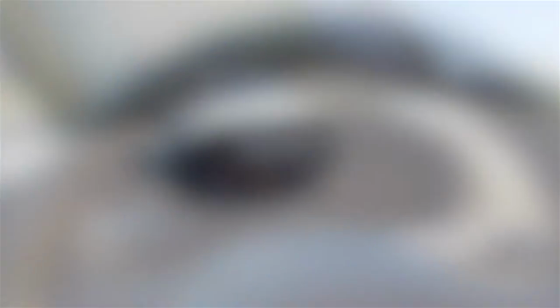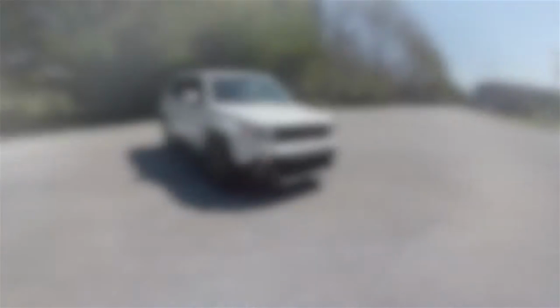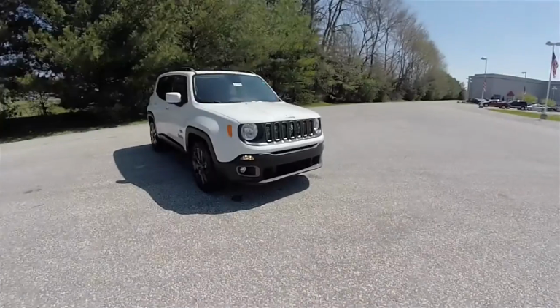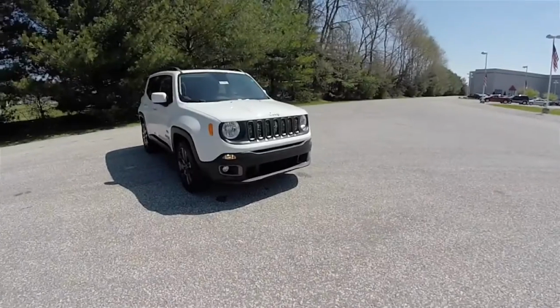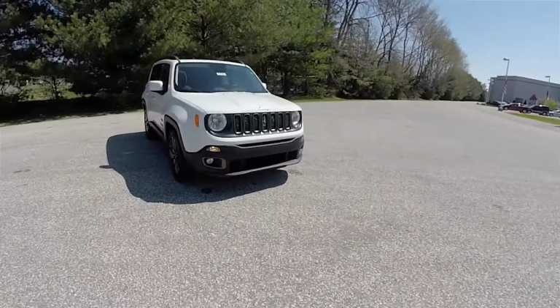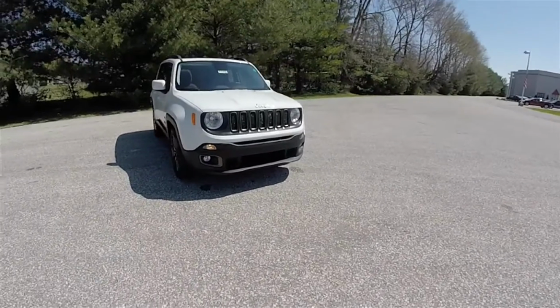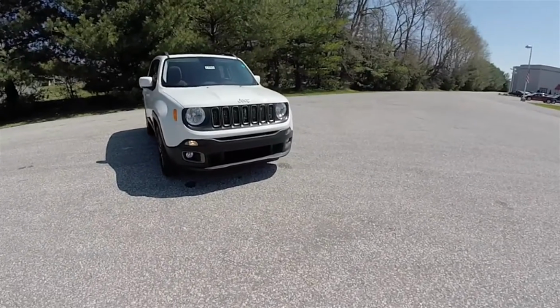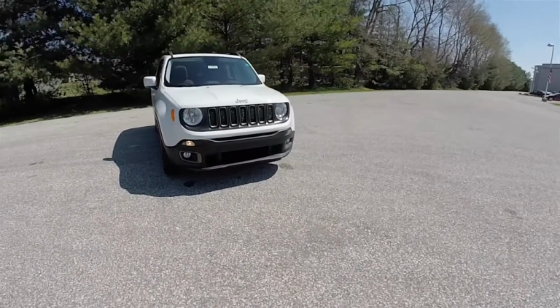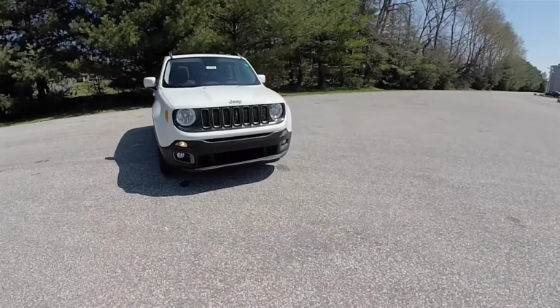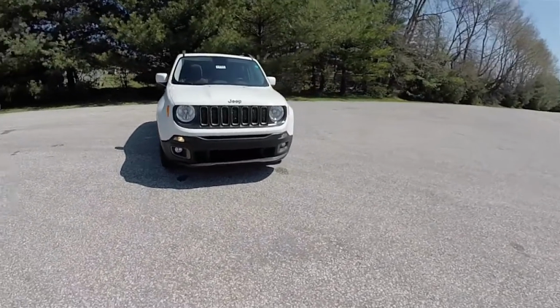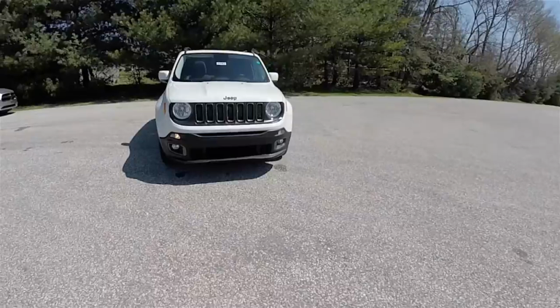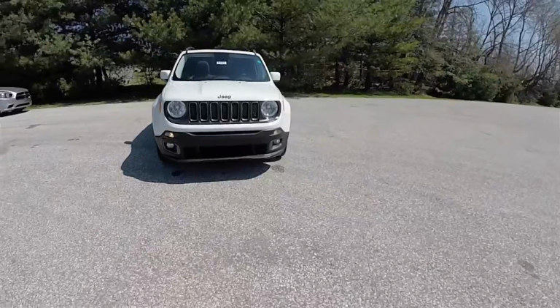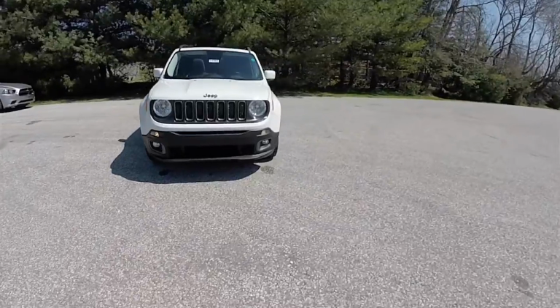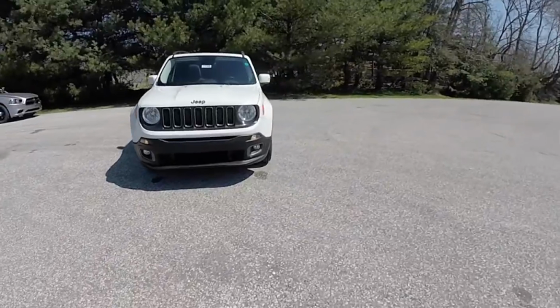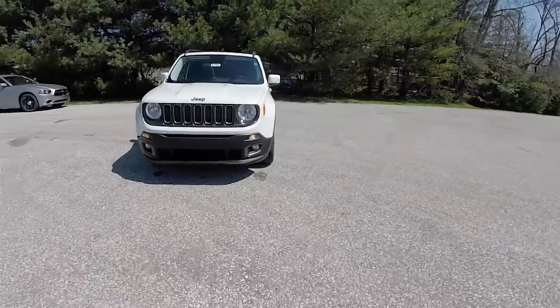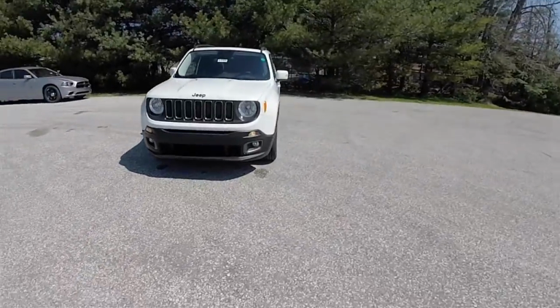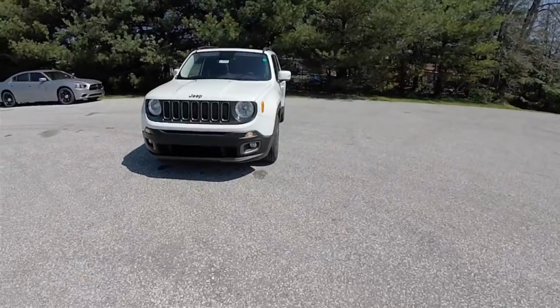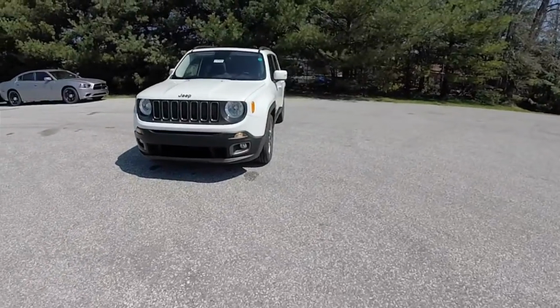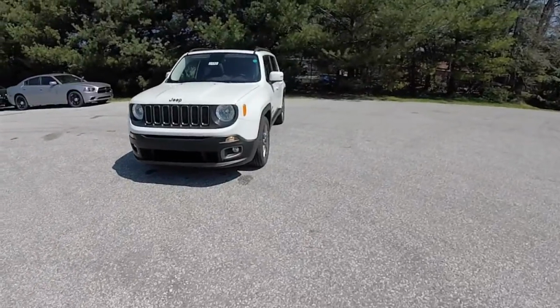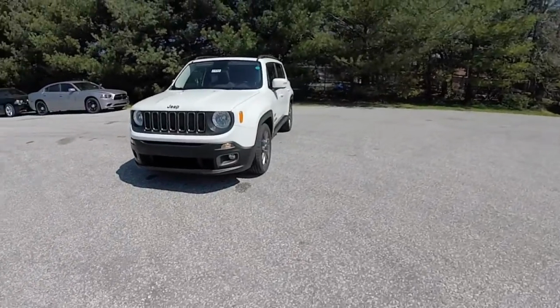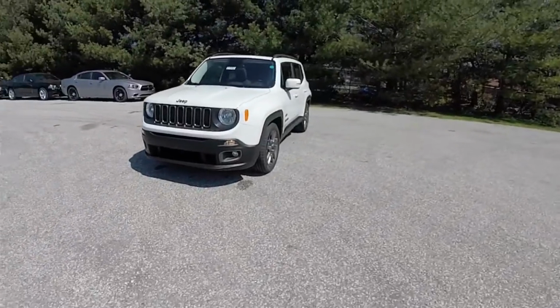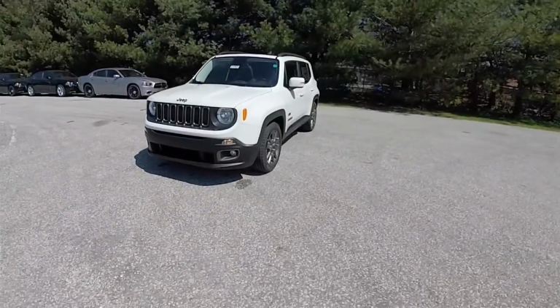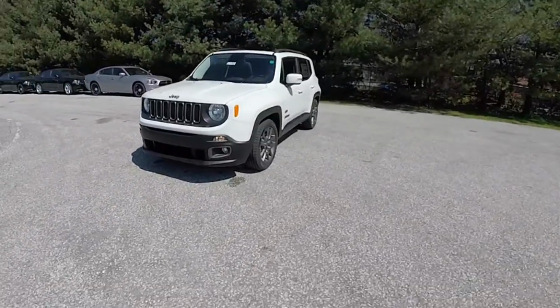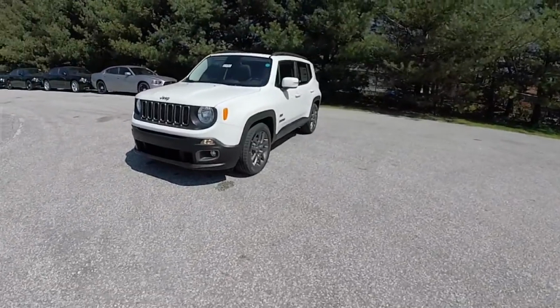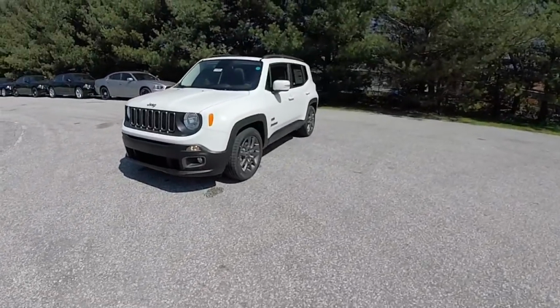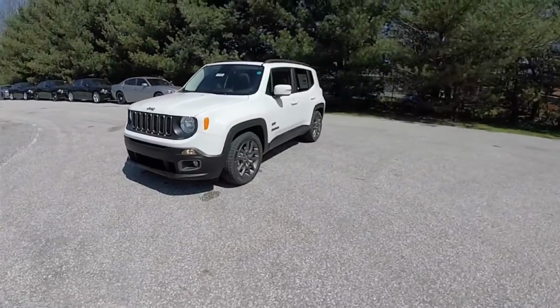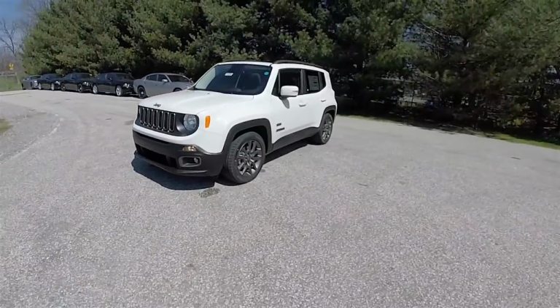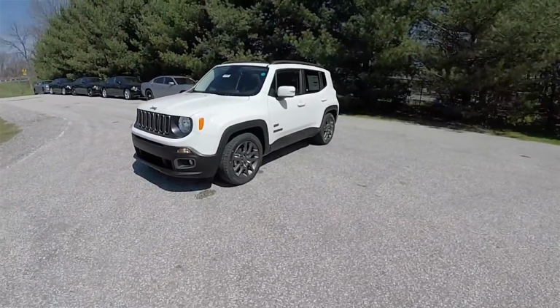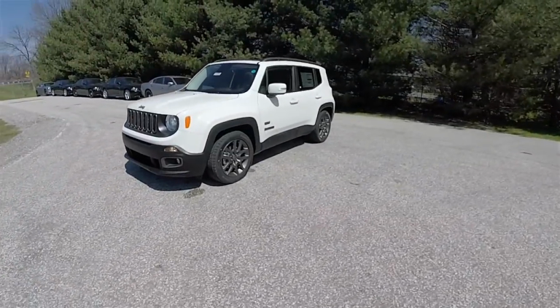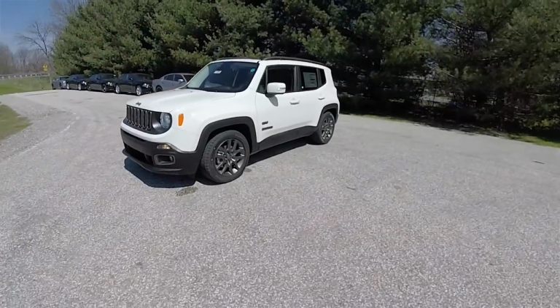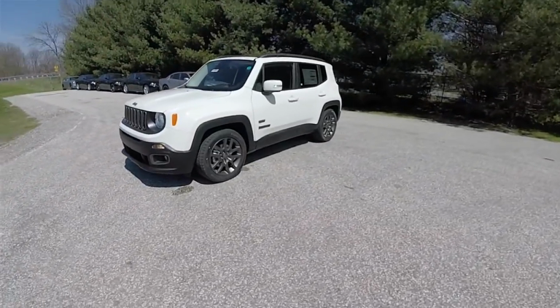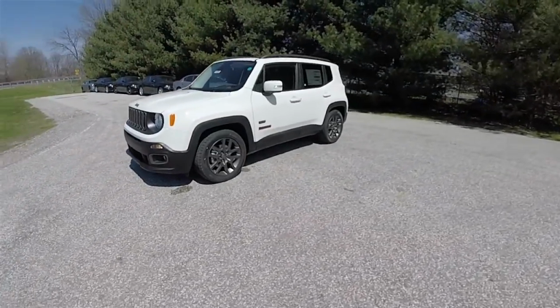Hello everyone, today we're going to take a quick walk around and look at this brand new 2016 Jeep Renegade Latitude 75th Anniversary Edition.